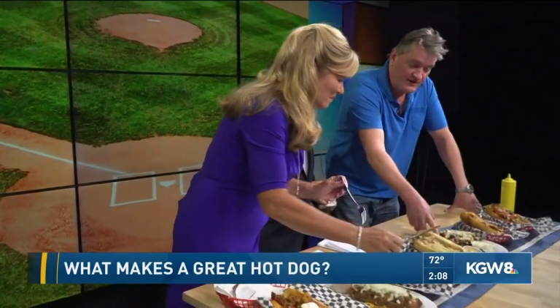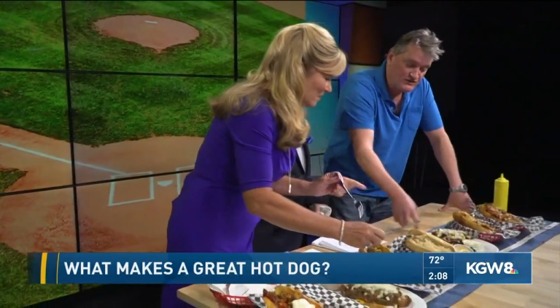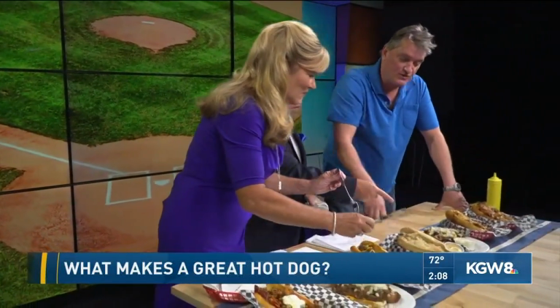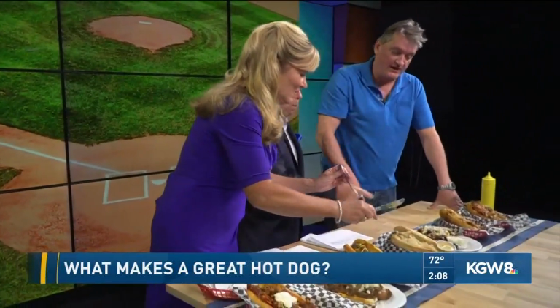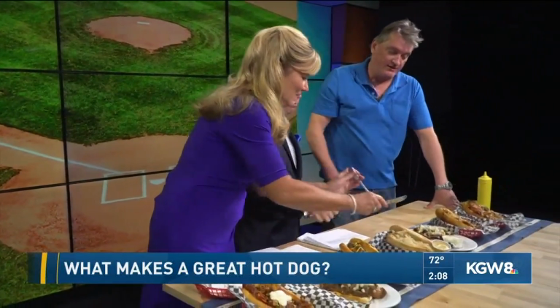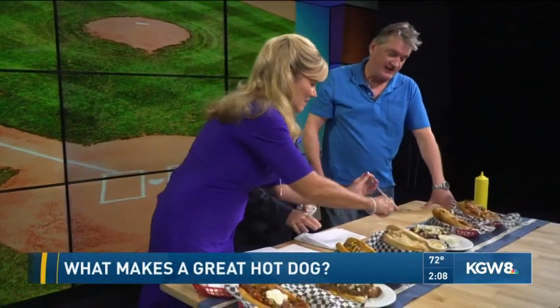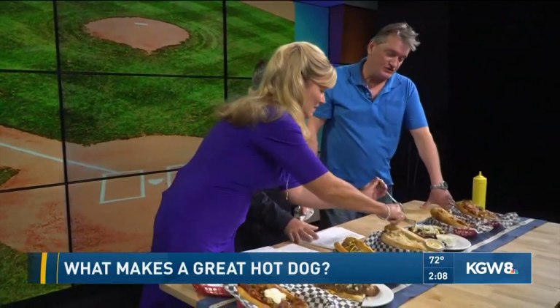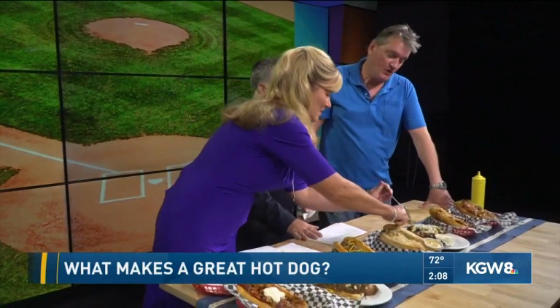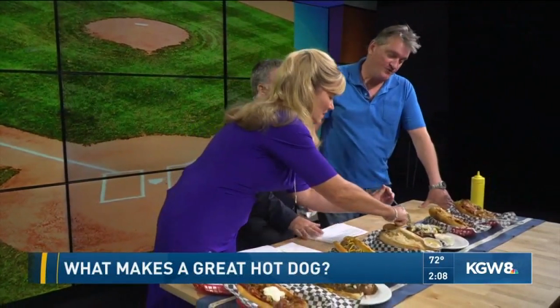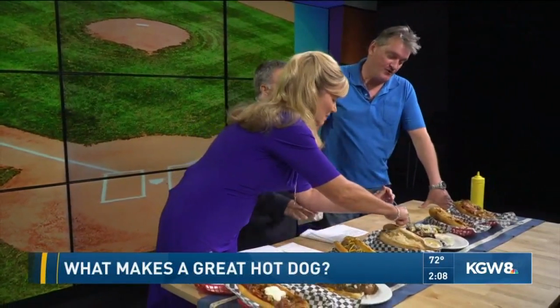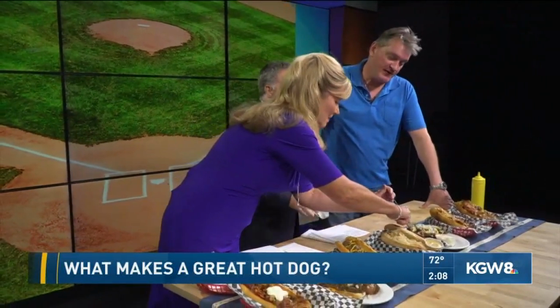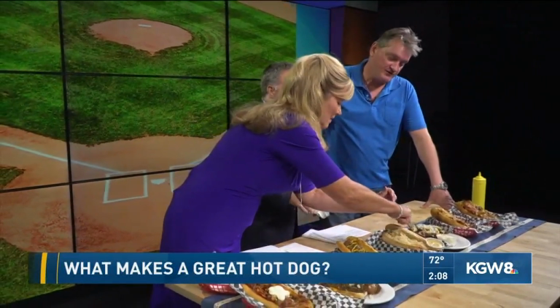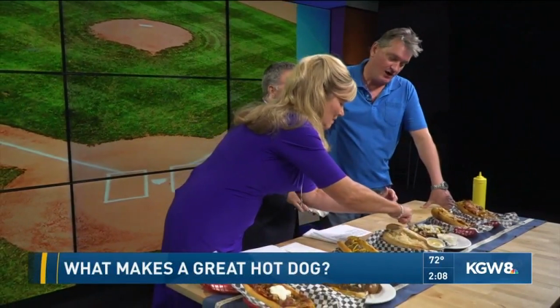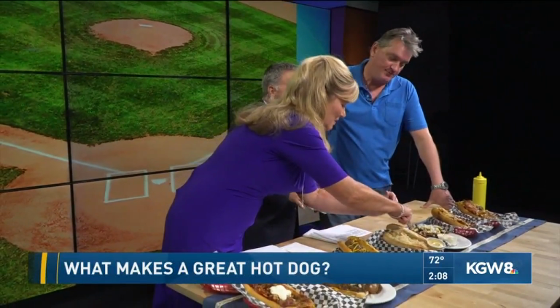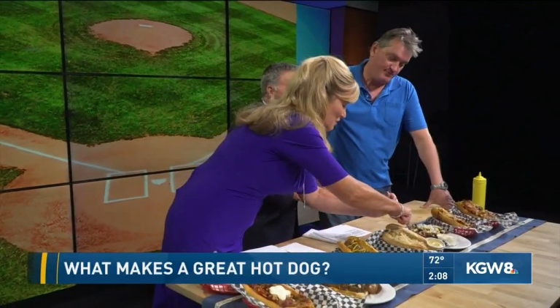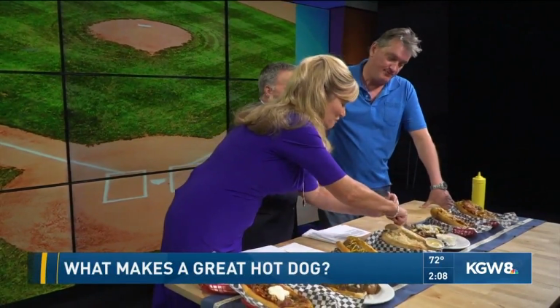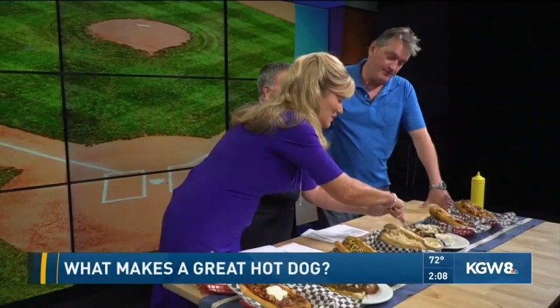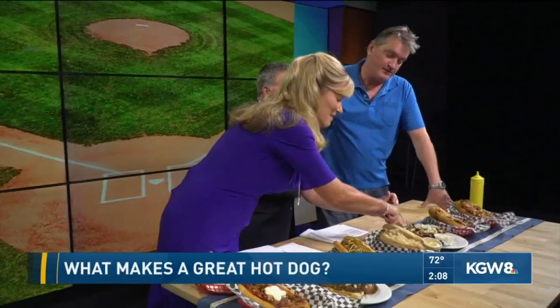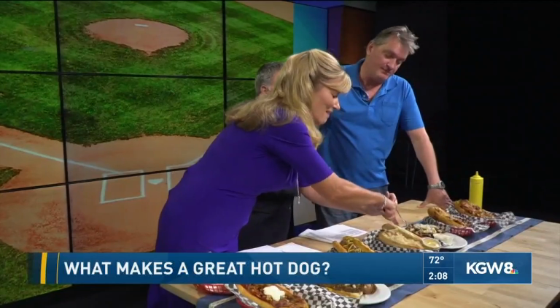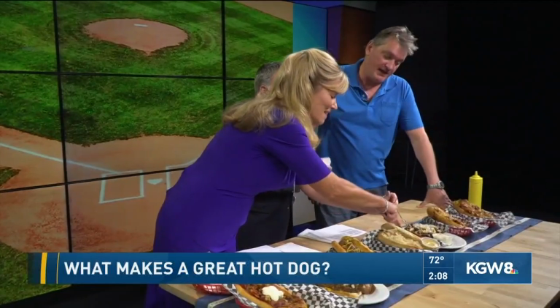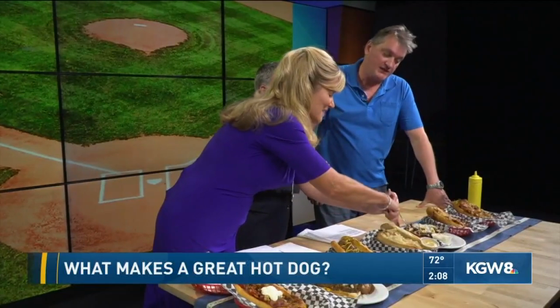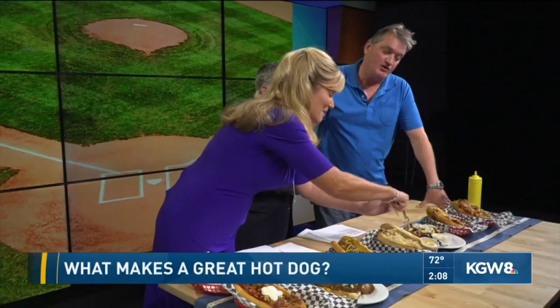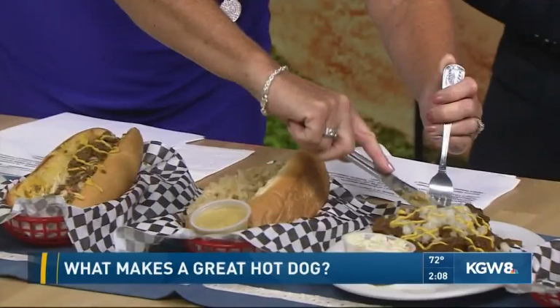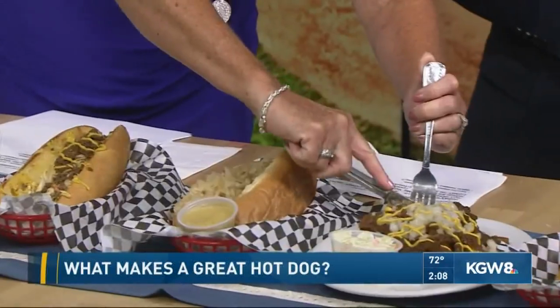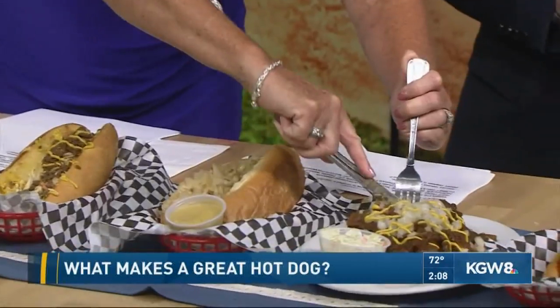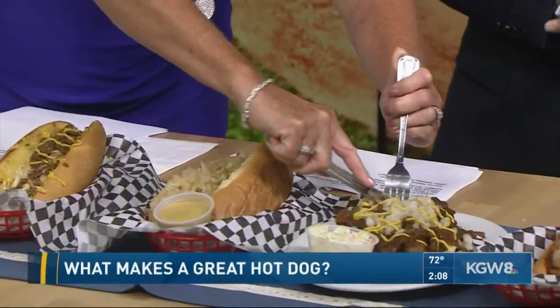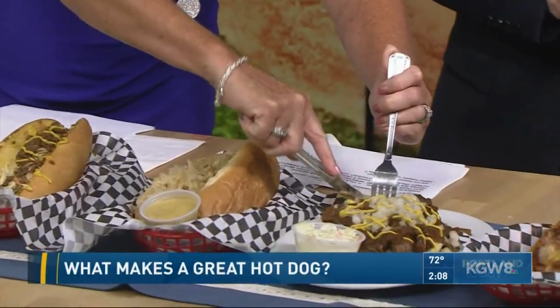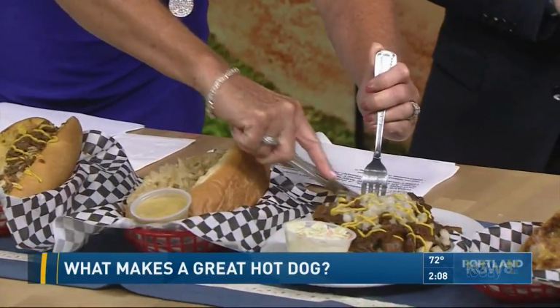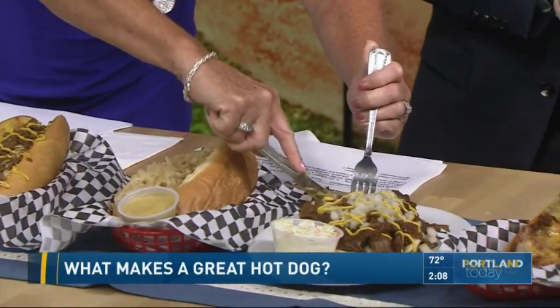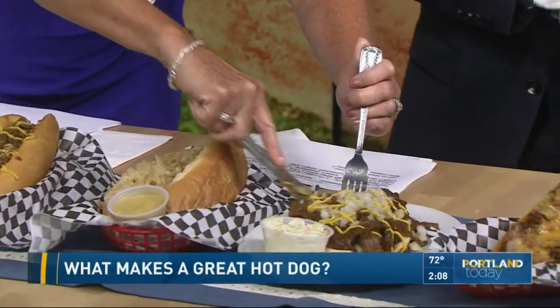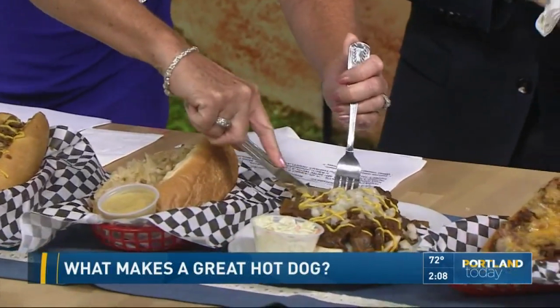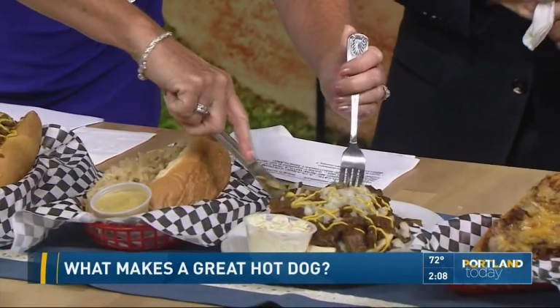The veggie is right here — that's a Tofurky dog. A Tofurky dog. Honestly, I've never had one of these. It's made in Hood River. I'm intrigued.